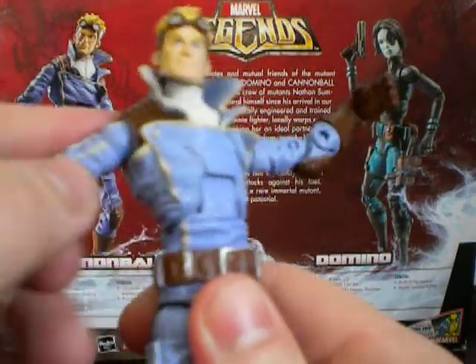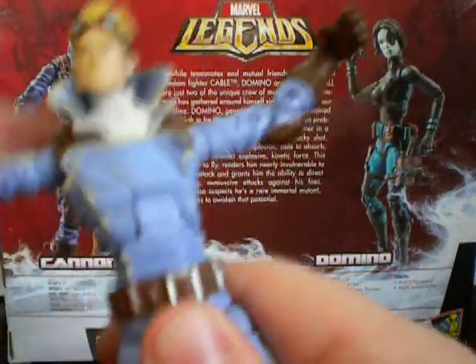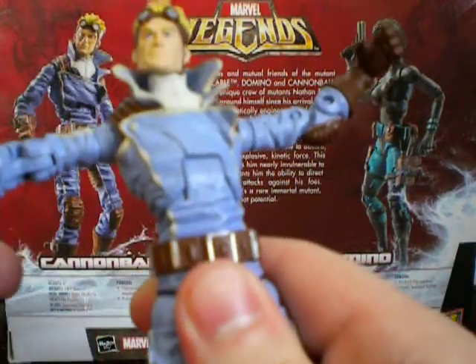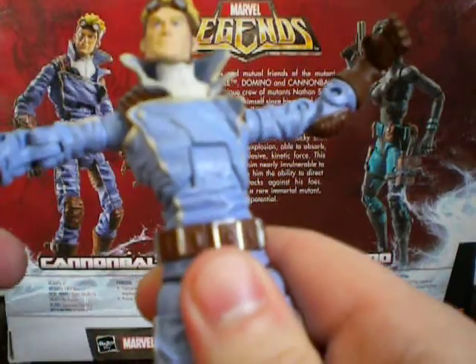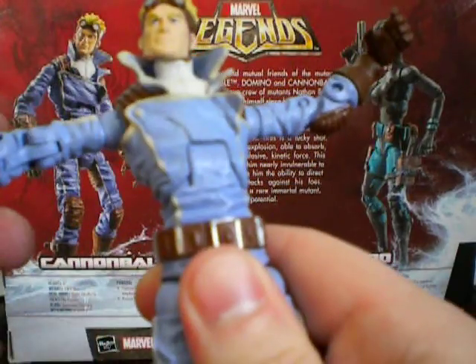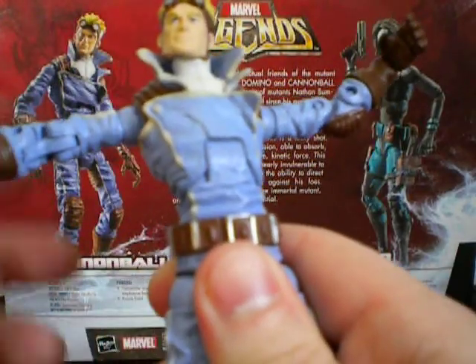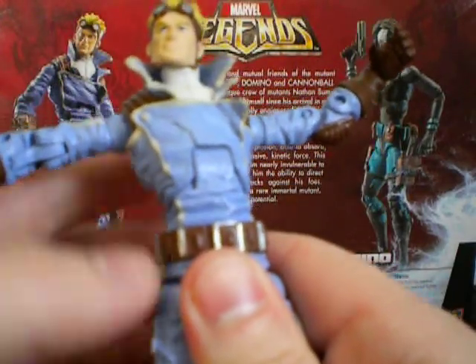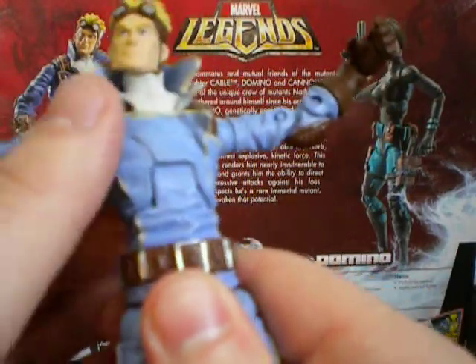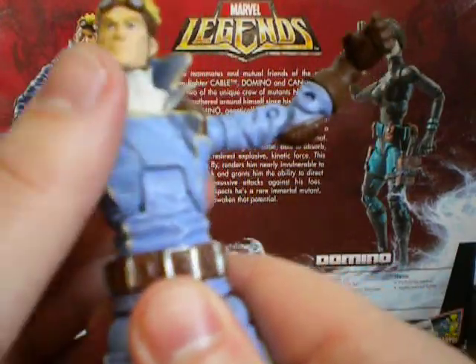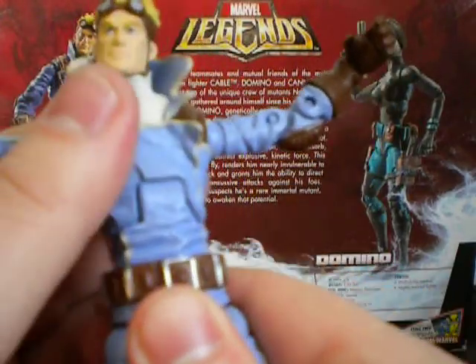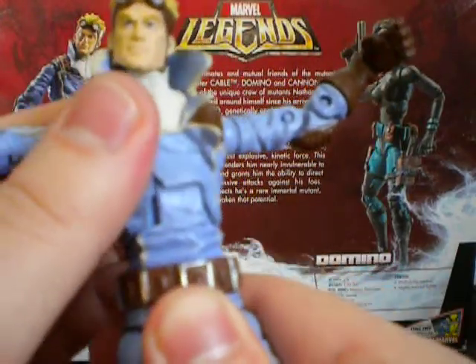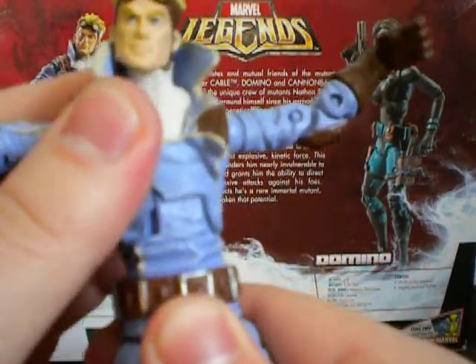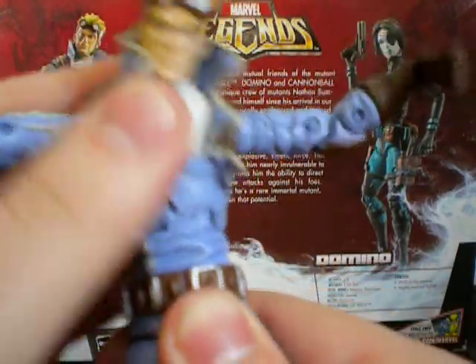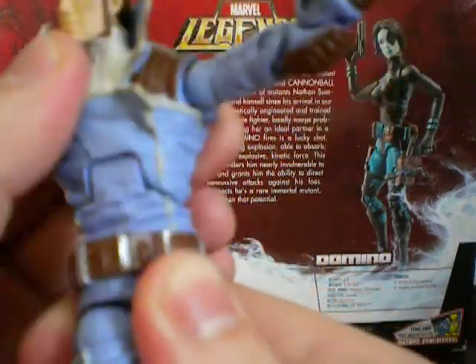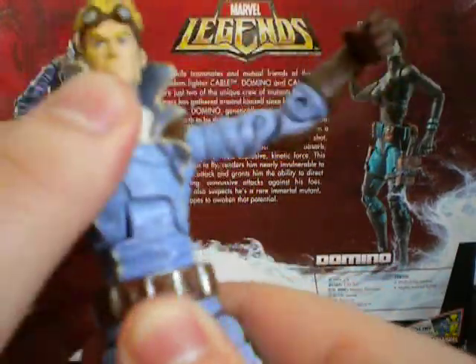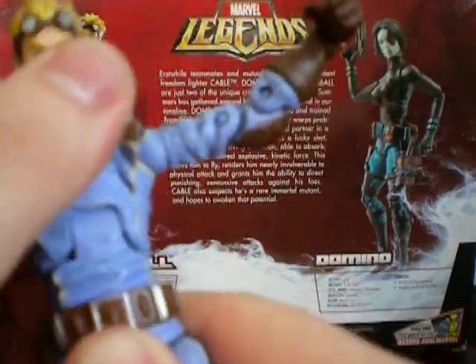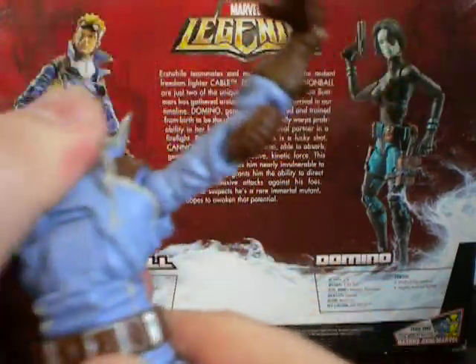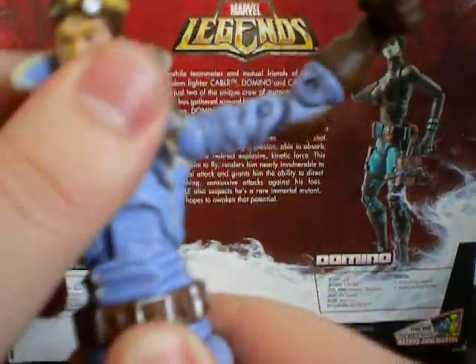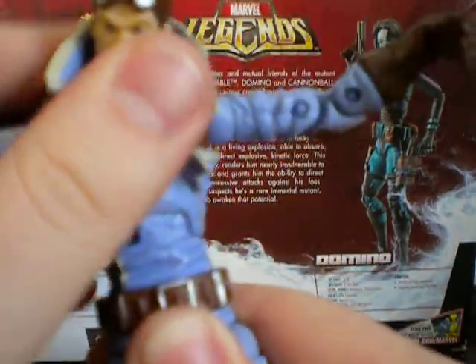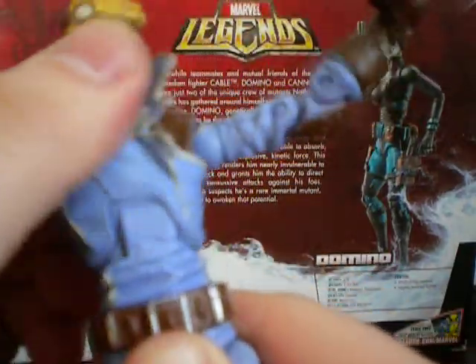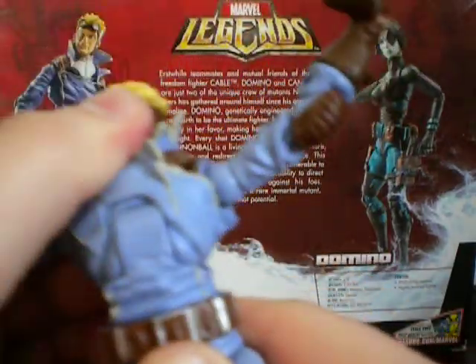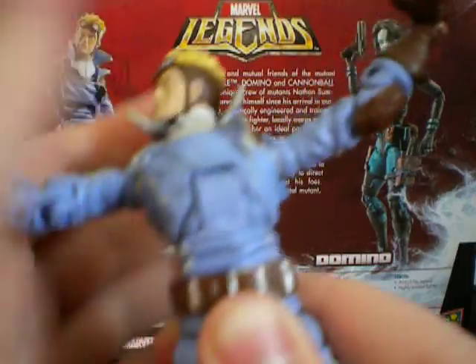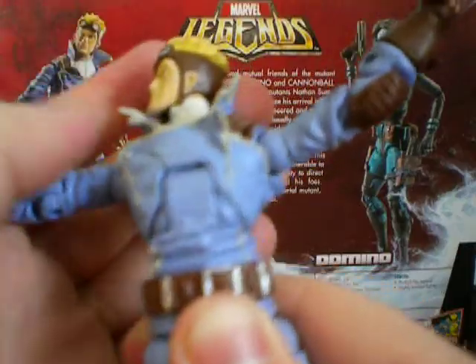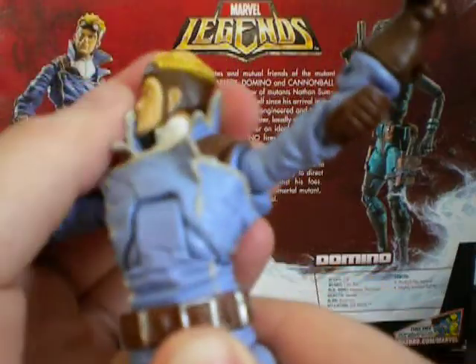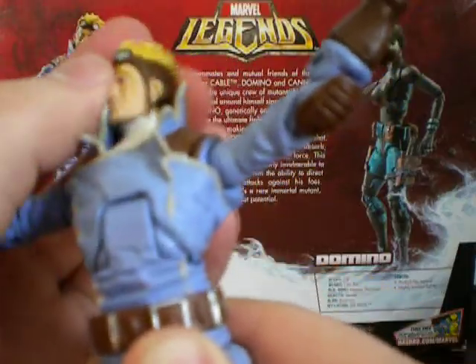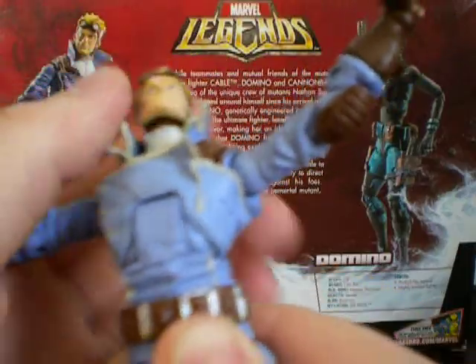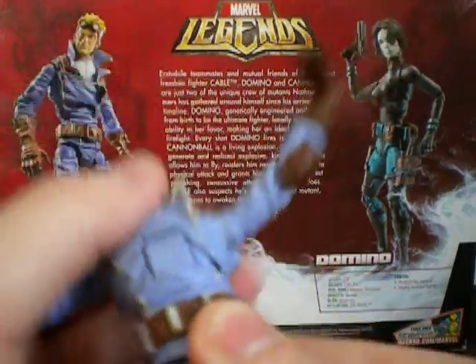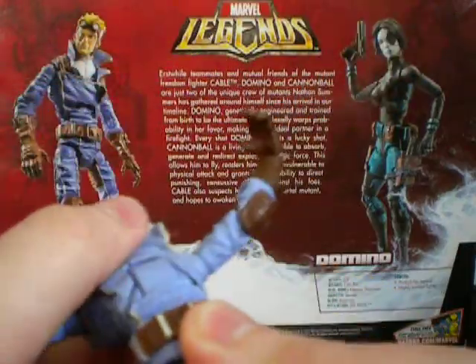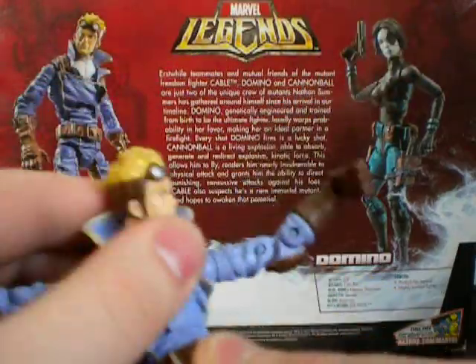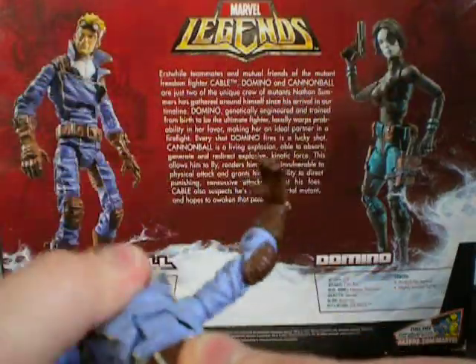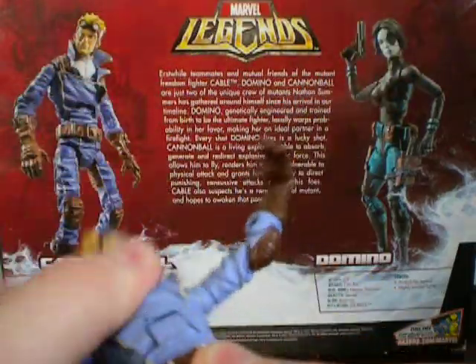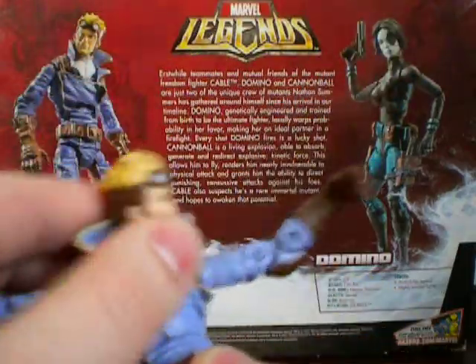Now he has waist articulation as well as torso, so all he can do is morning crunches.